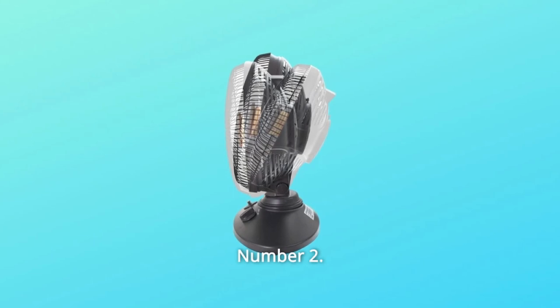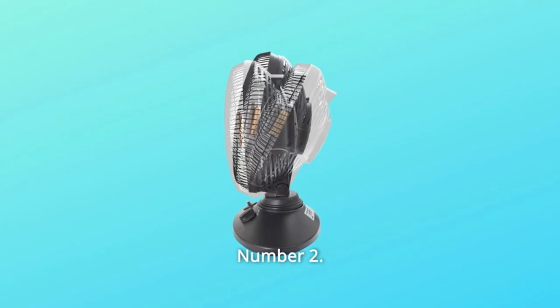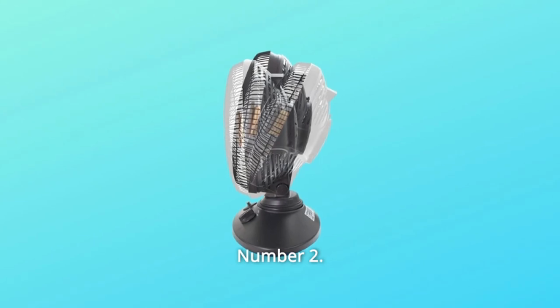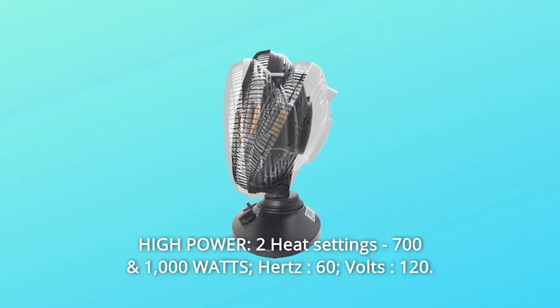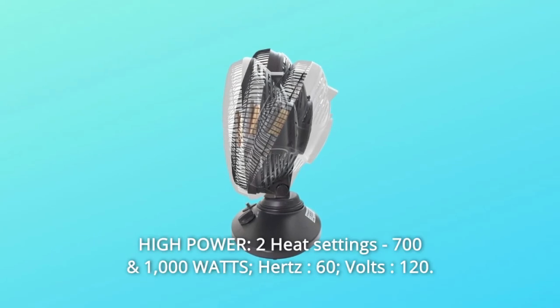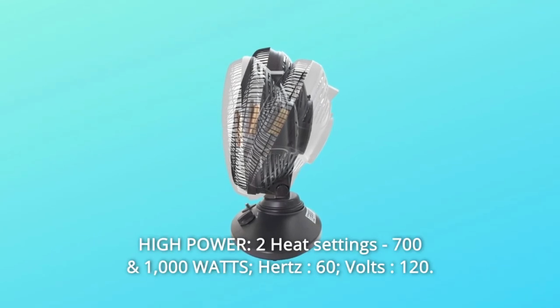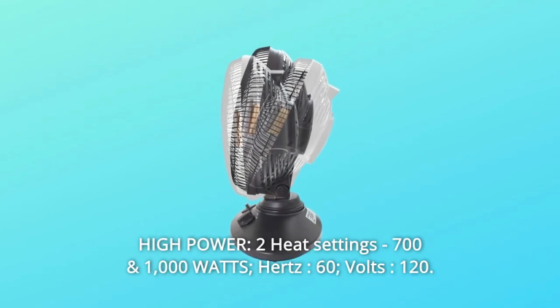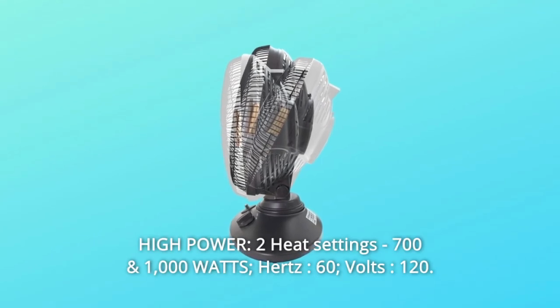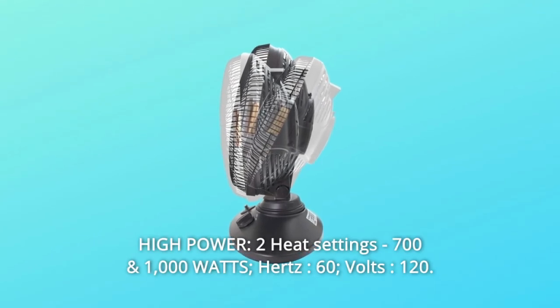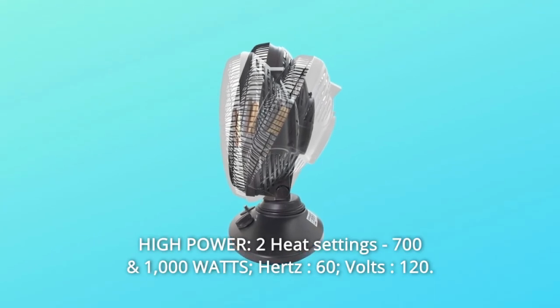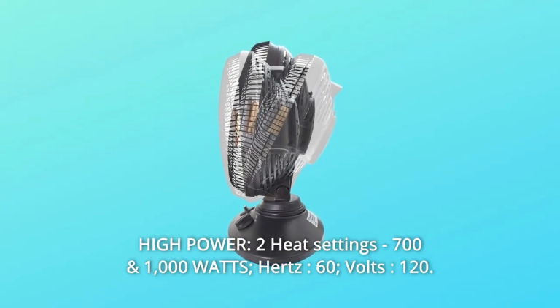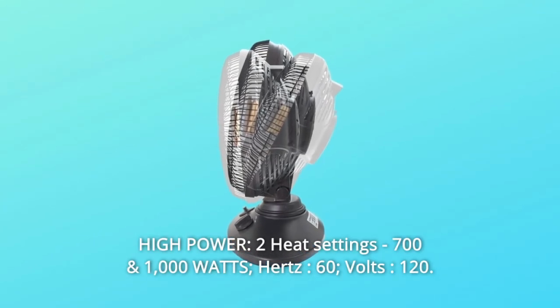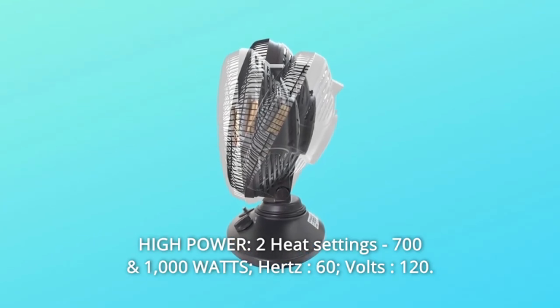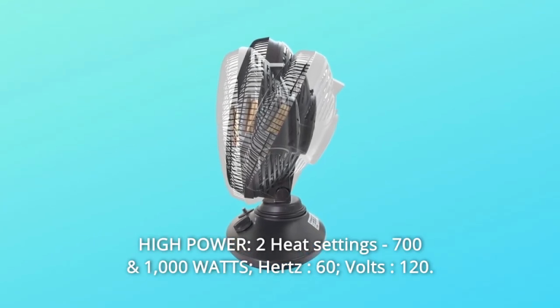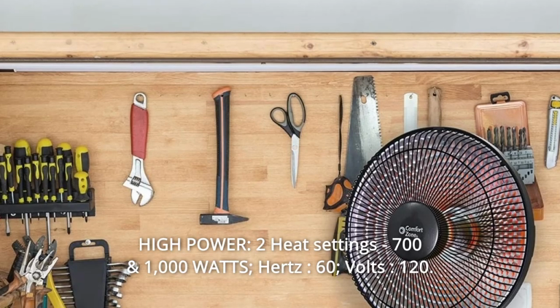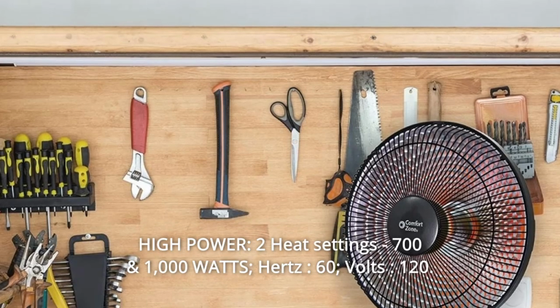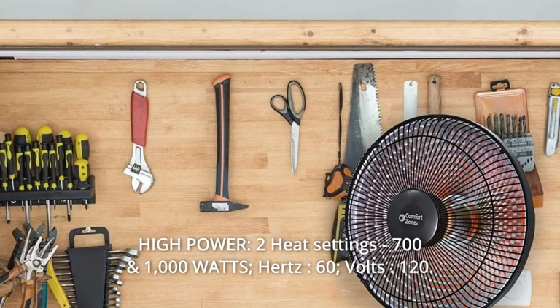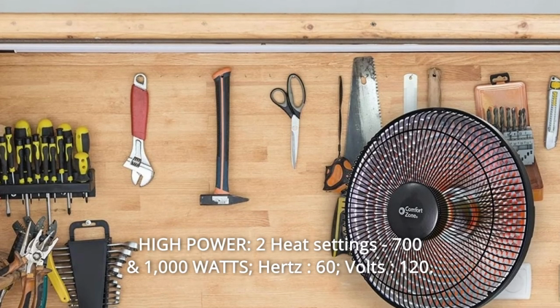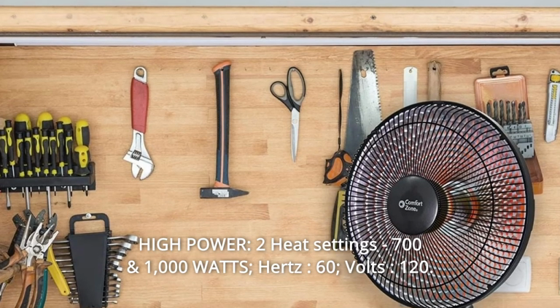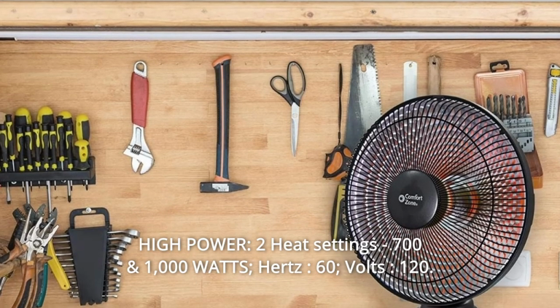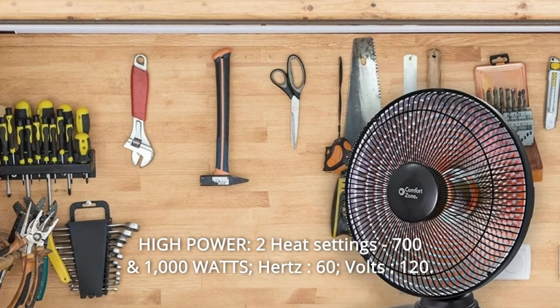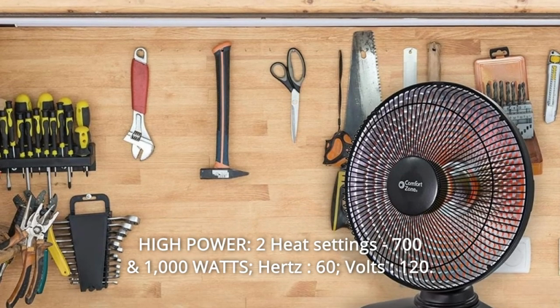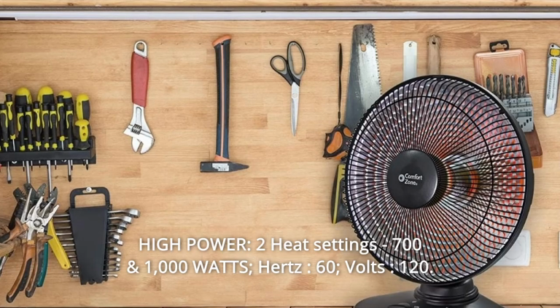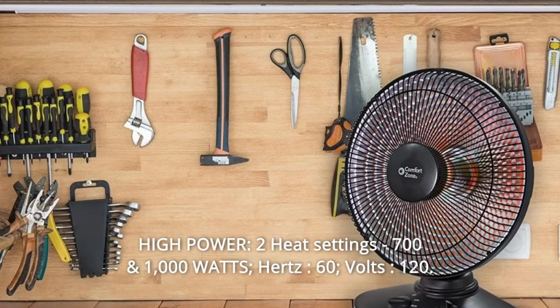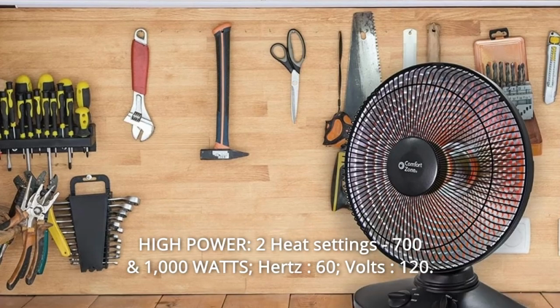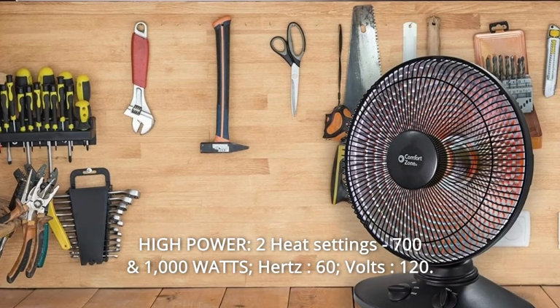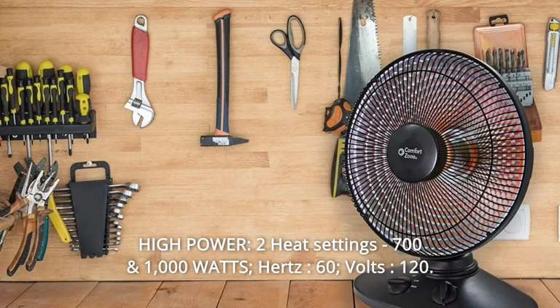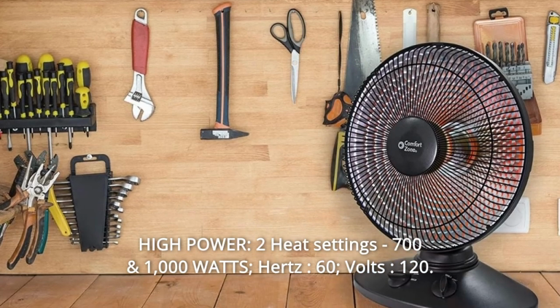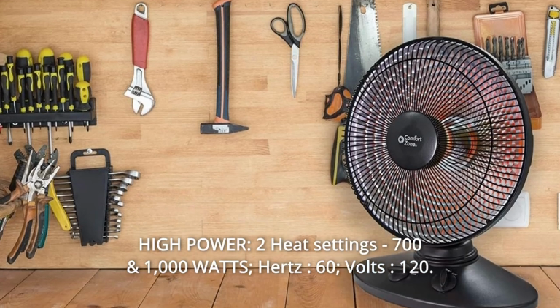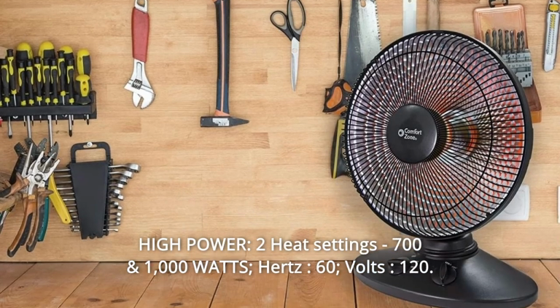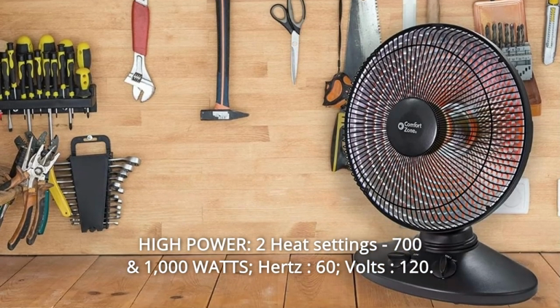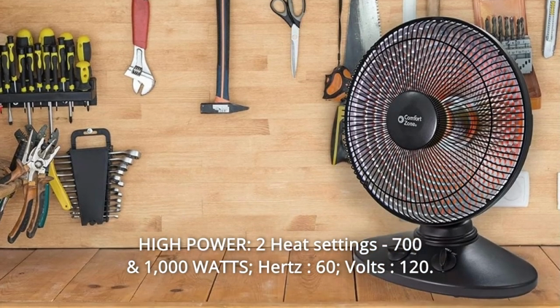Number 2: High power — two heat settings, 1500 watts, 60 Hz, 120 volts.